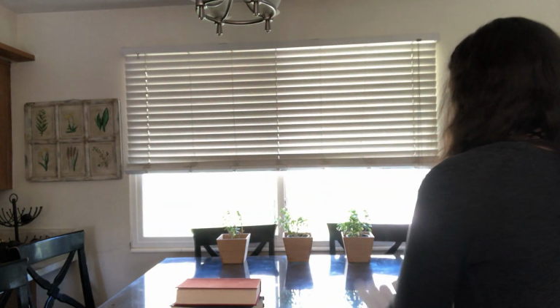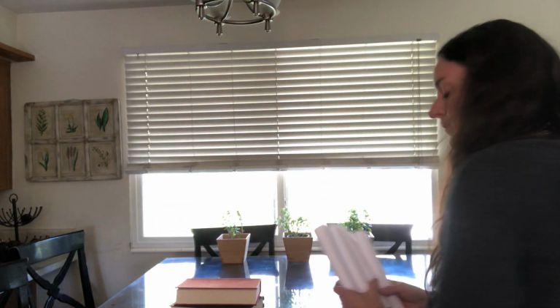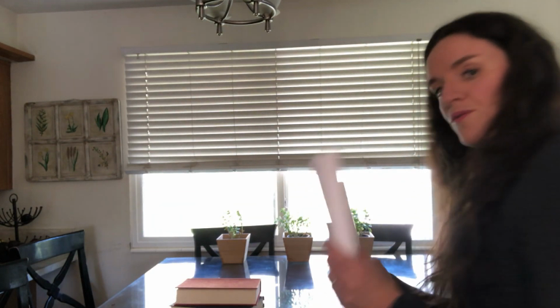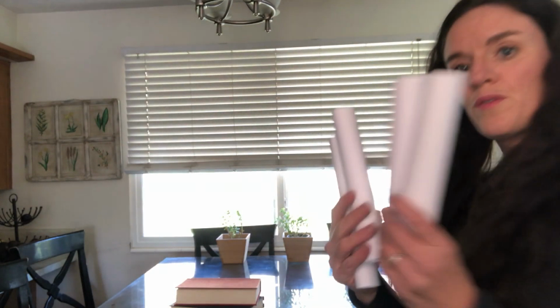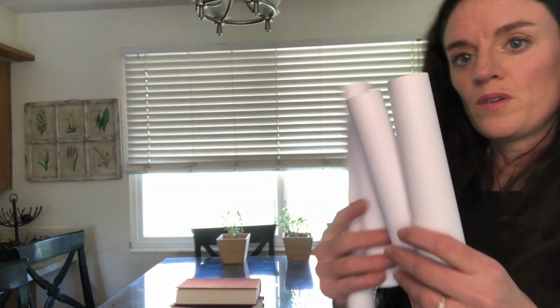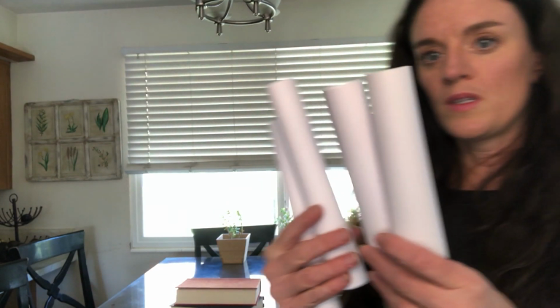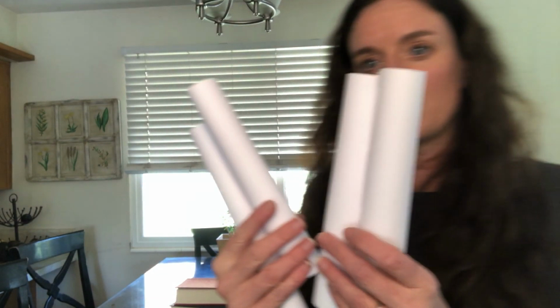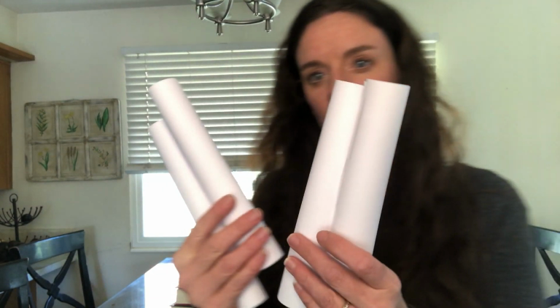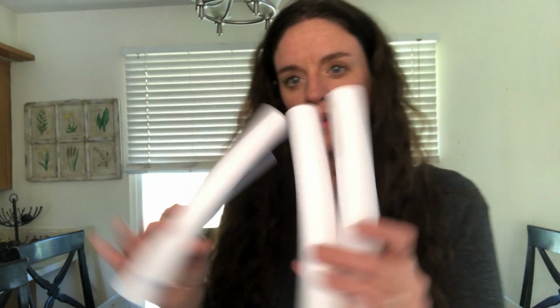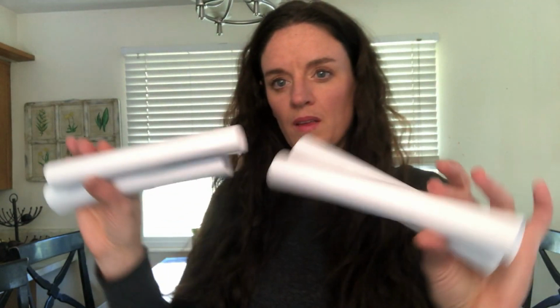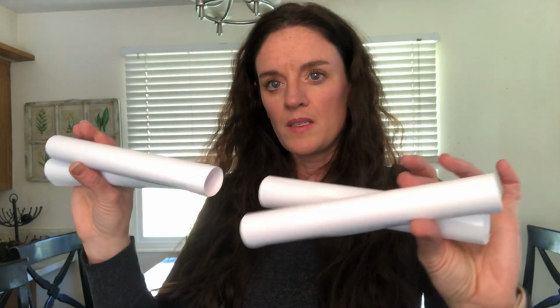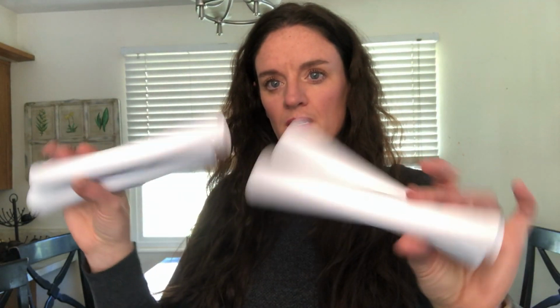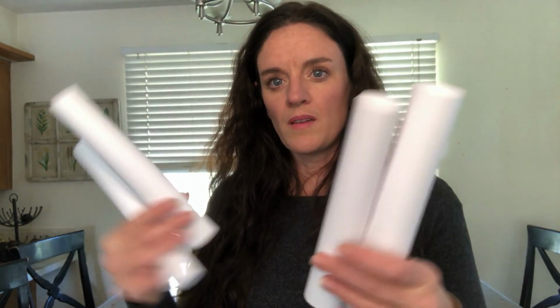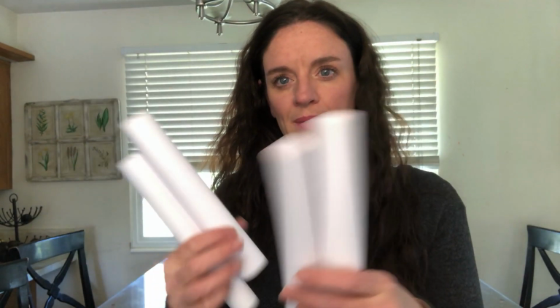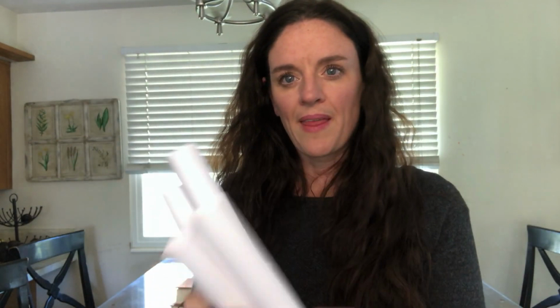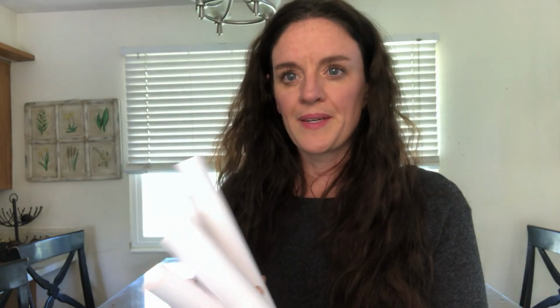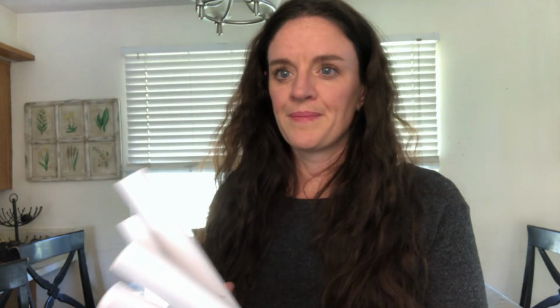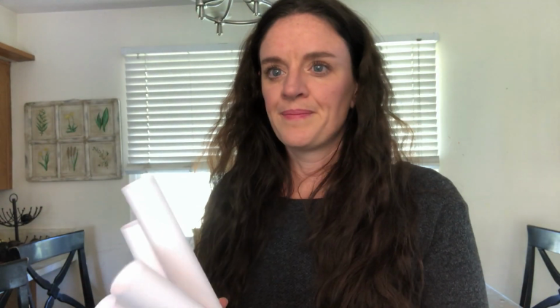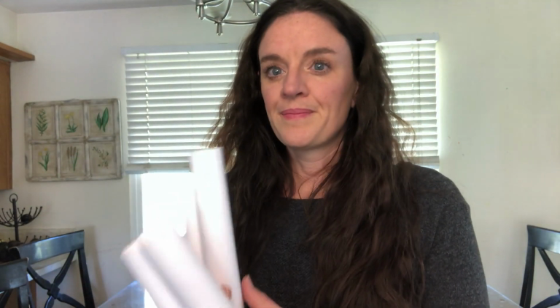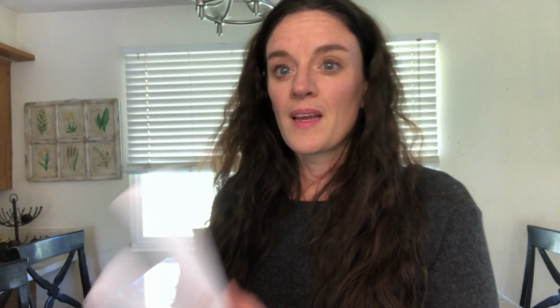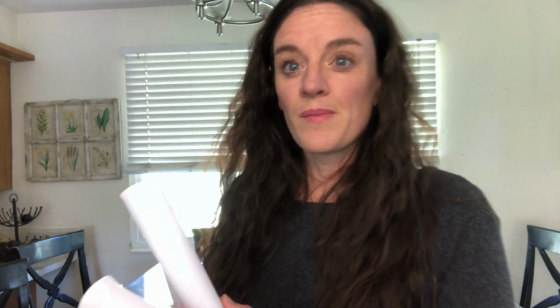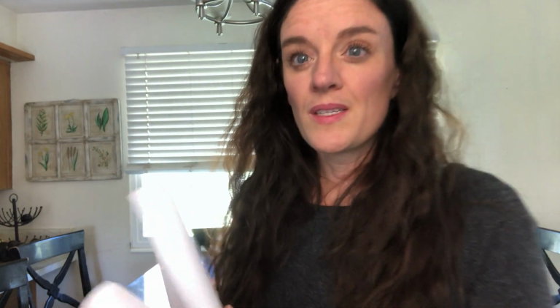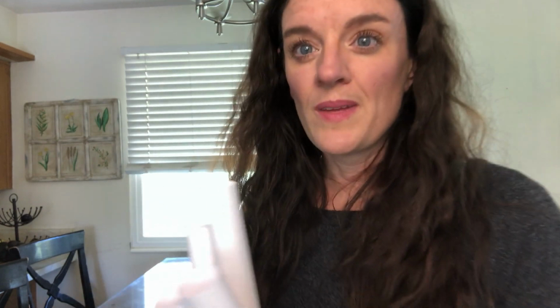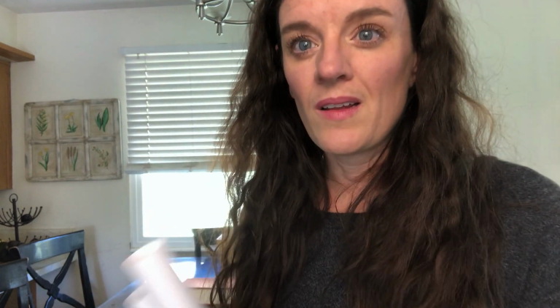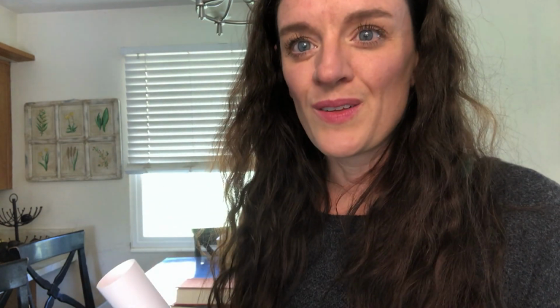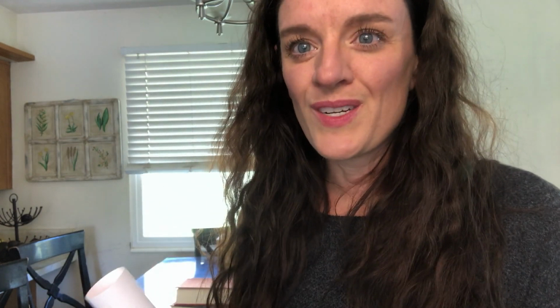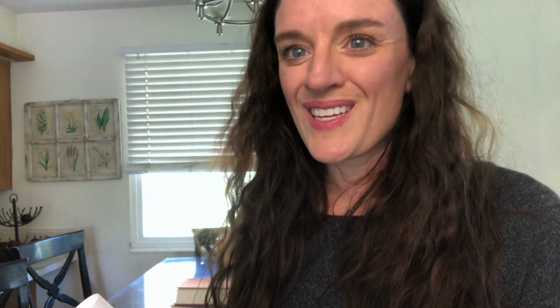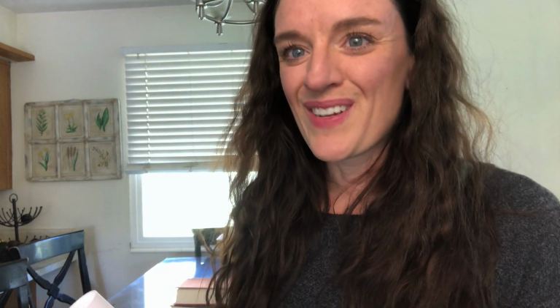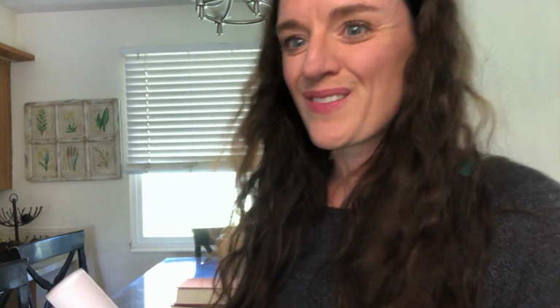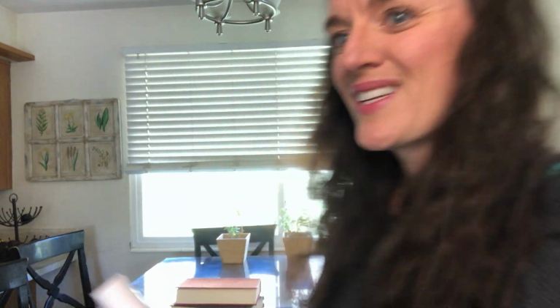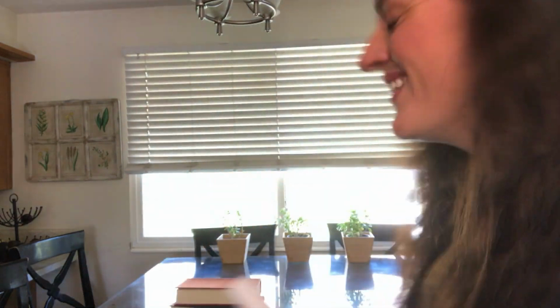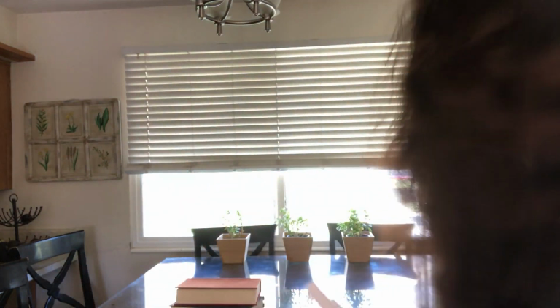So I've got four rolls like this — I'll tape them together. I'm going to zoom in a little closer so you can watch what we're going to do next.